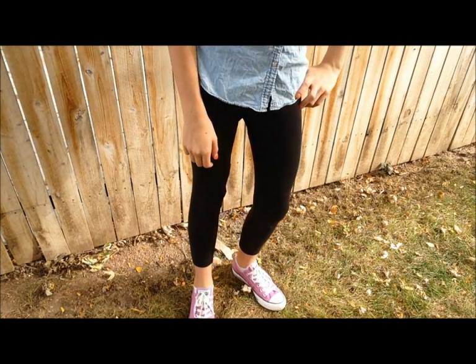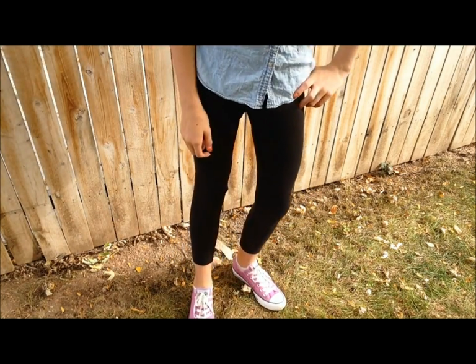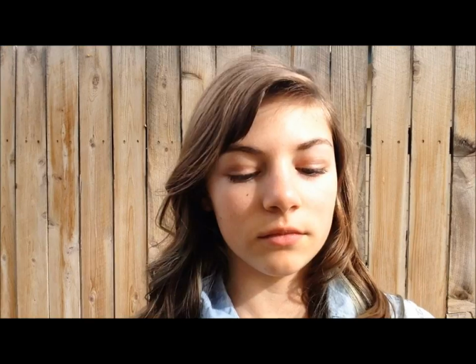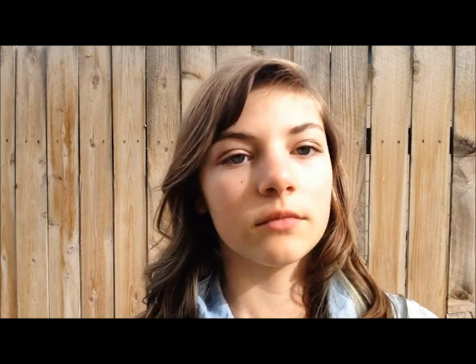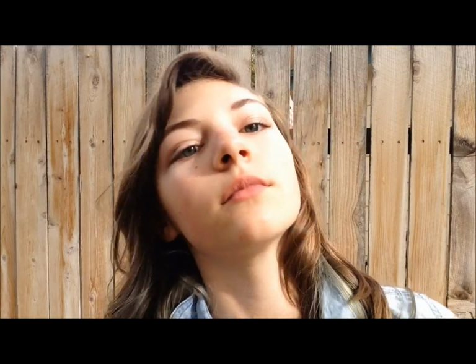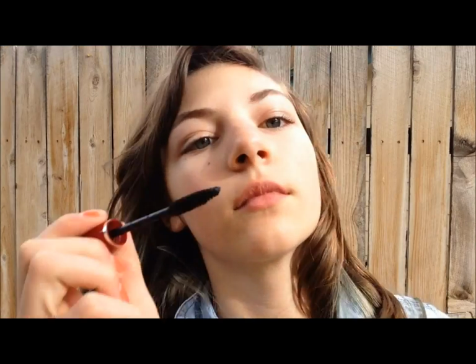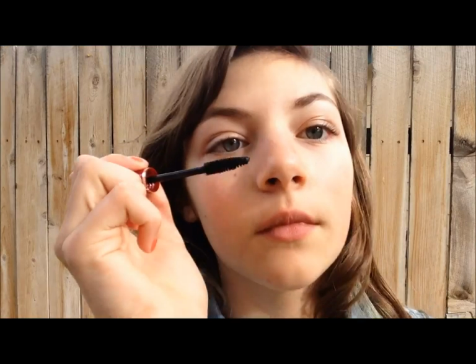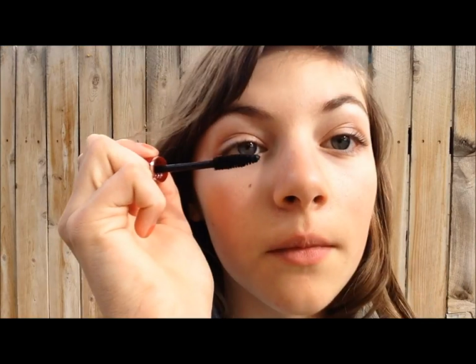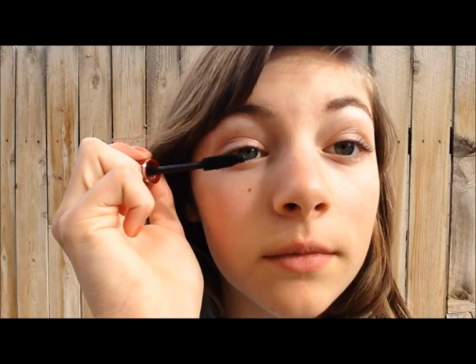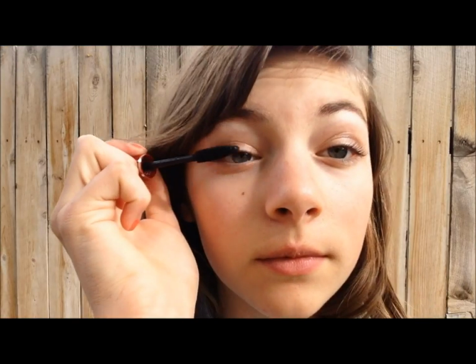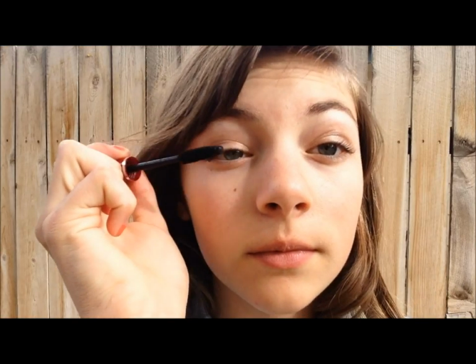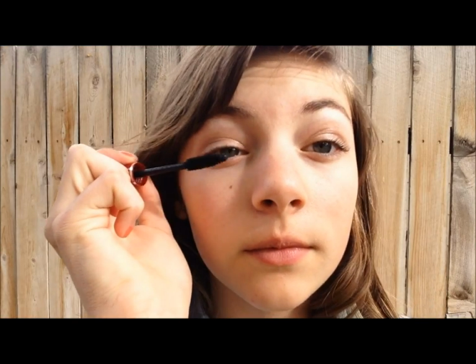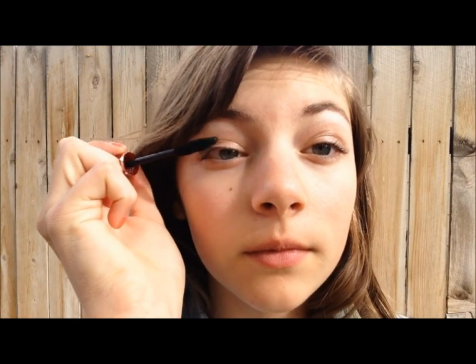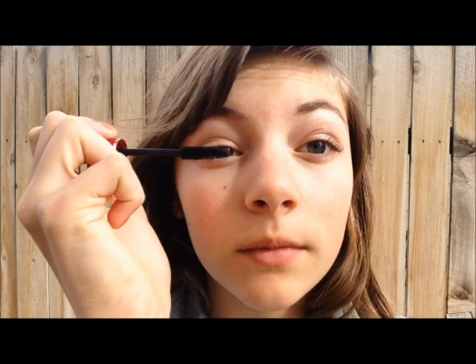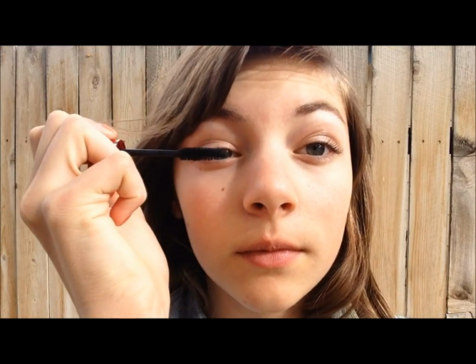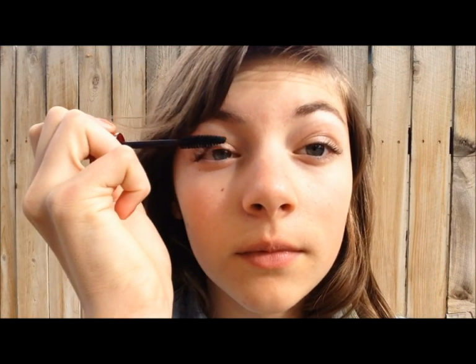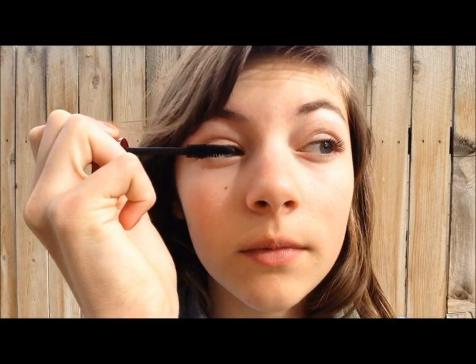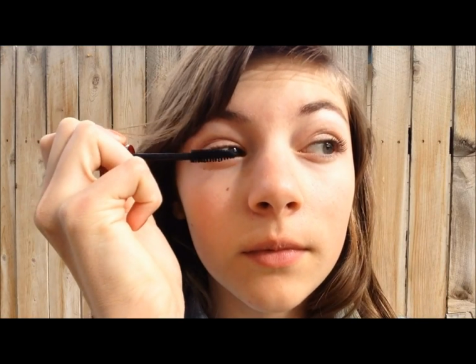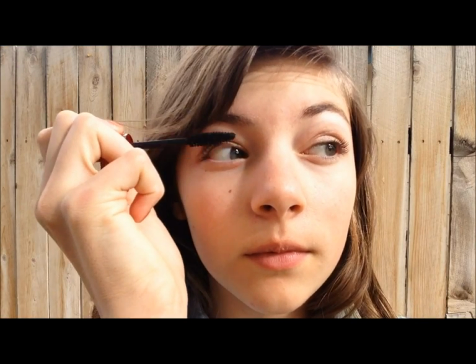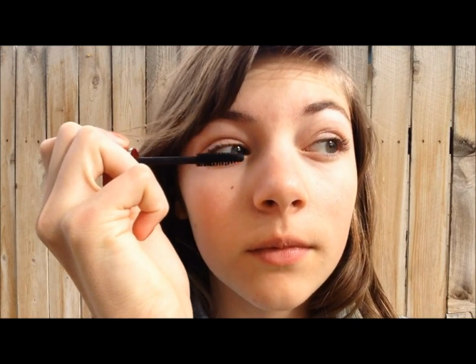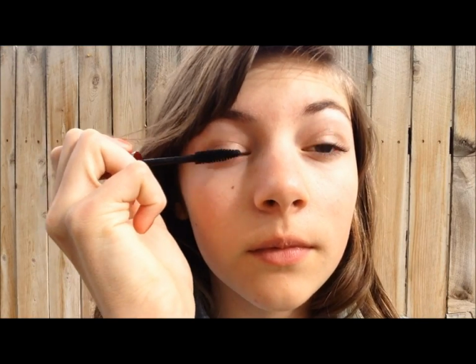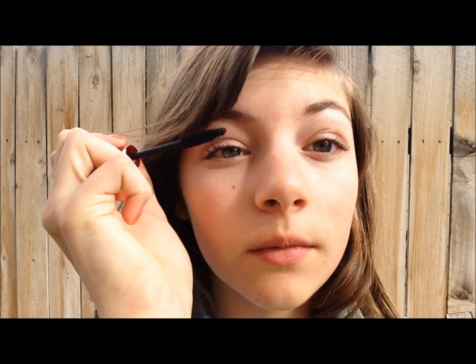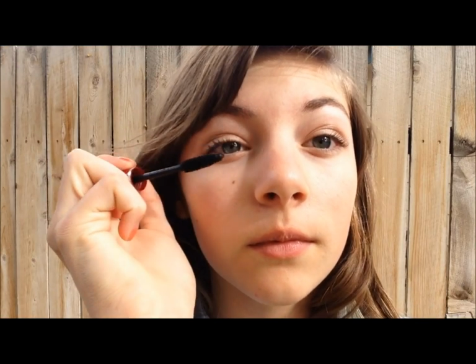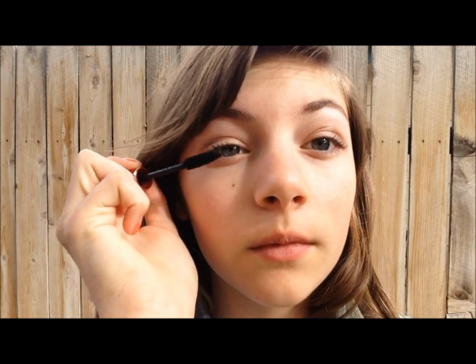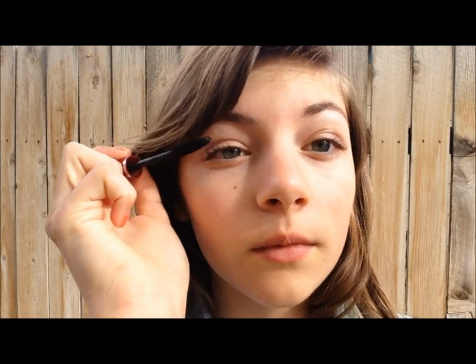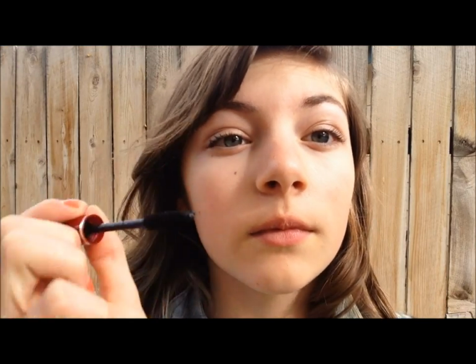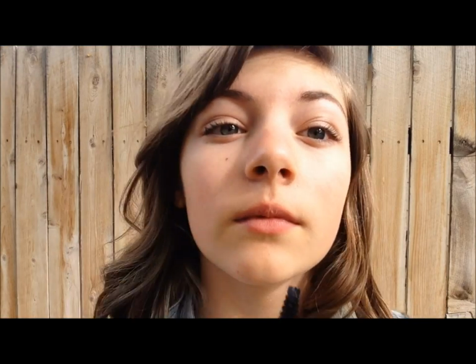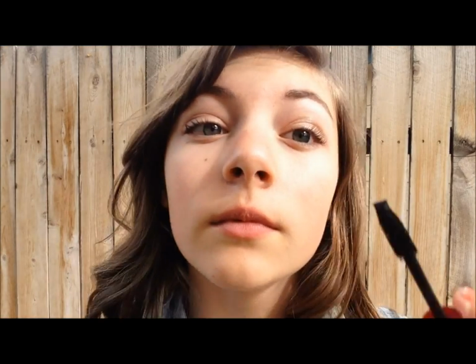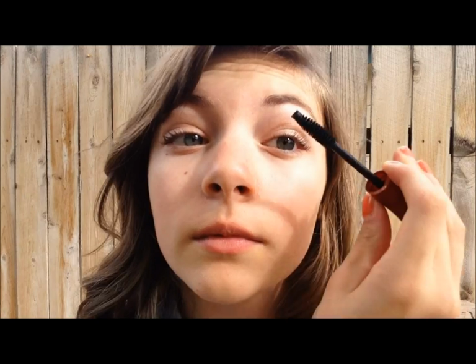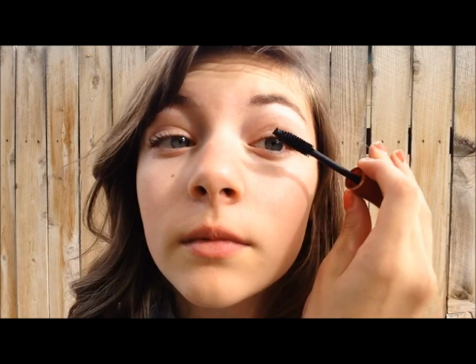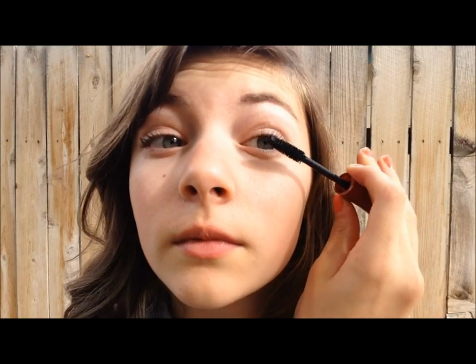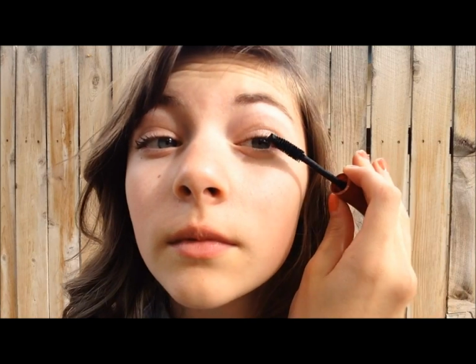For makeup, I kept it neutral and added some mascara to make my lashes really pop against the glasses.